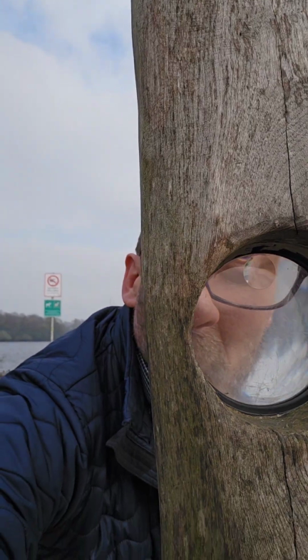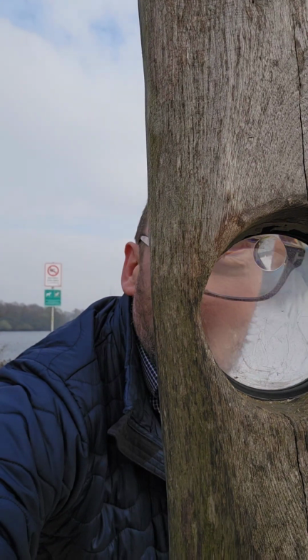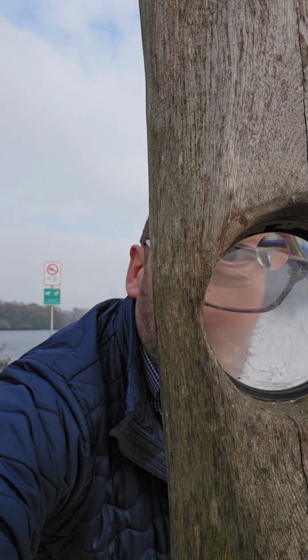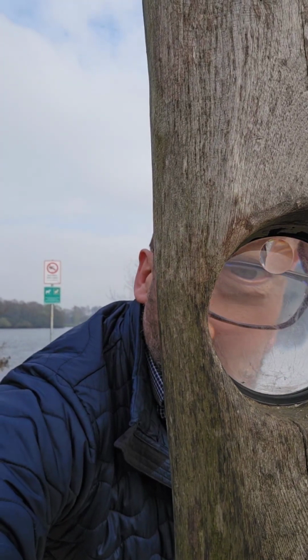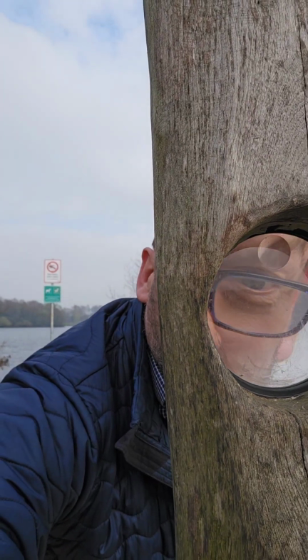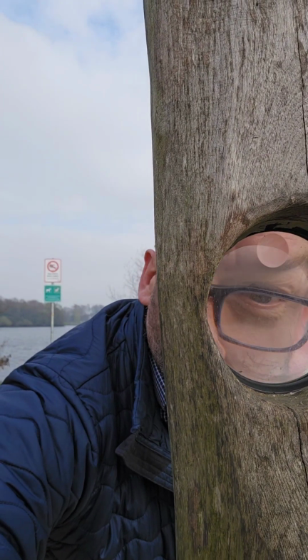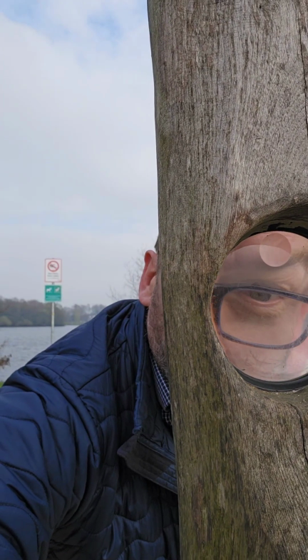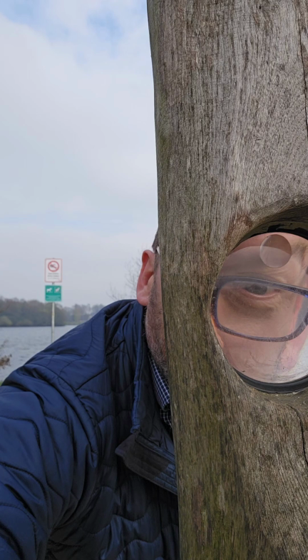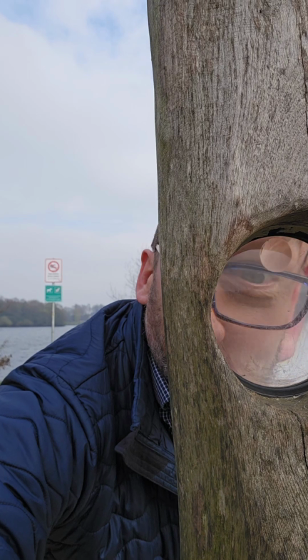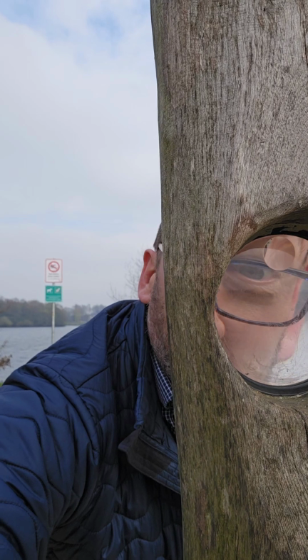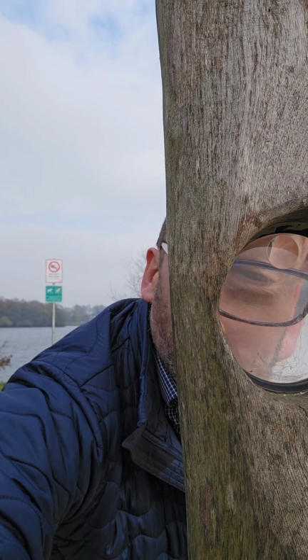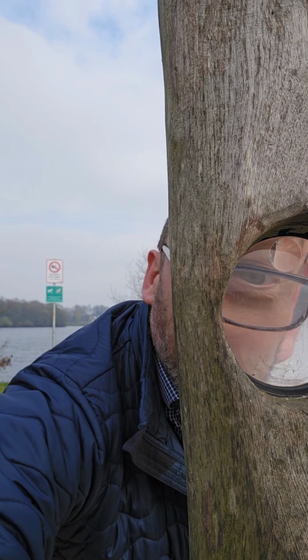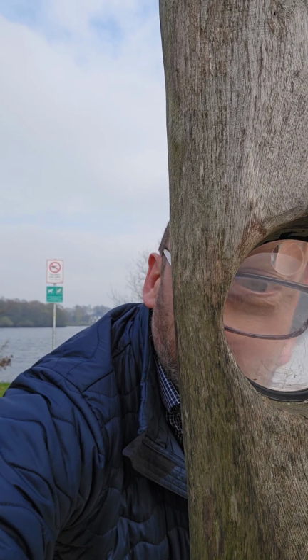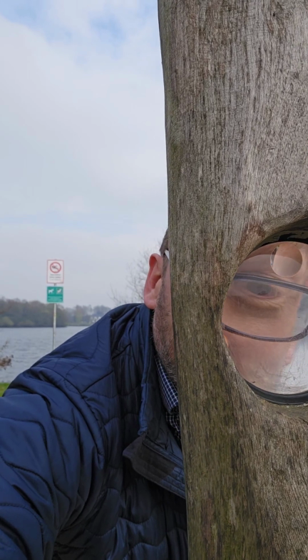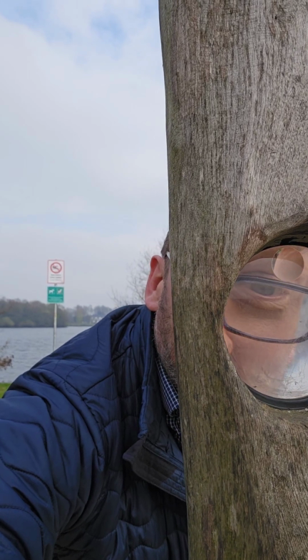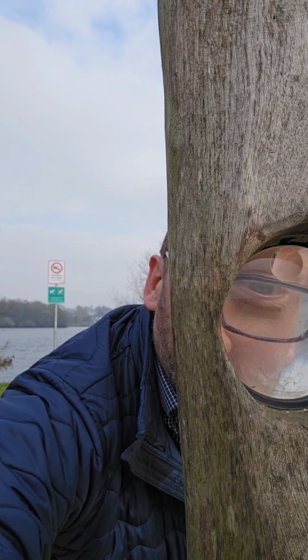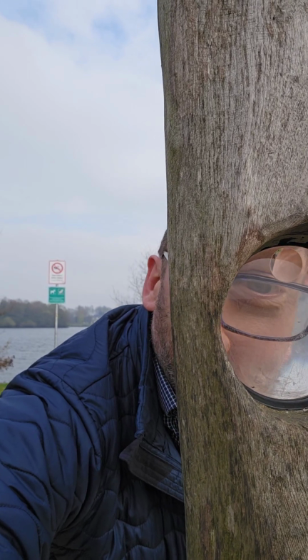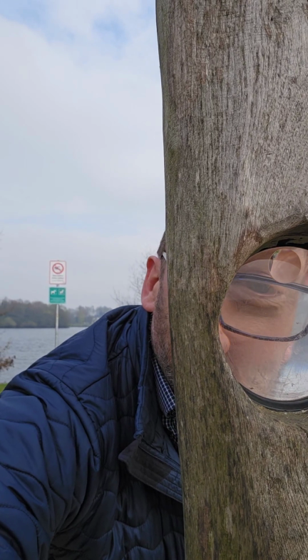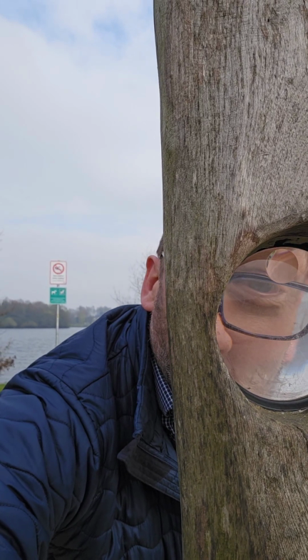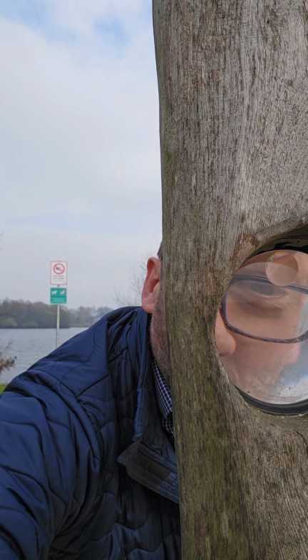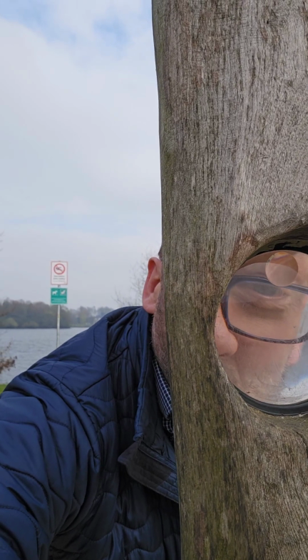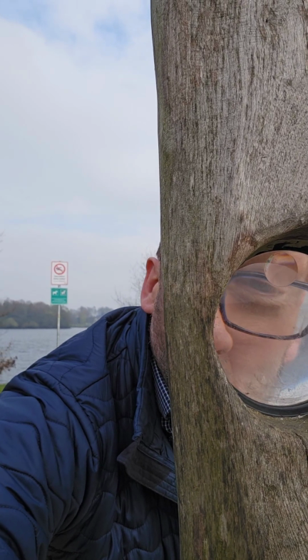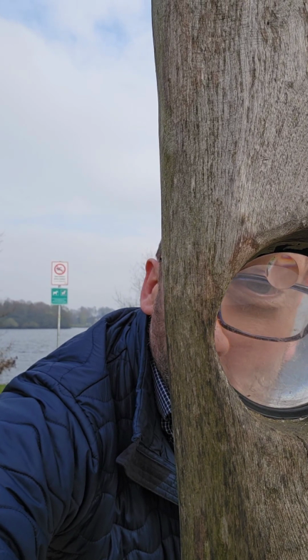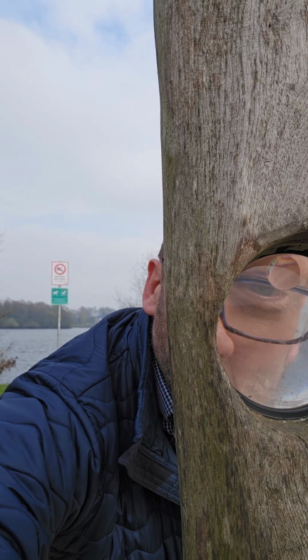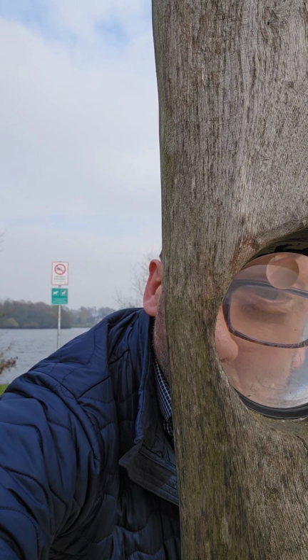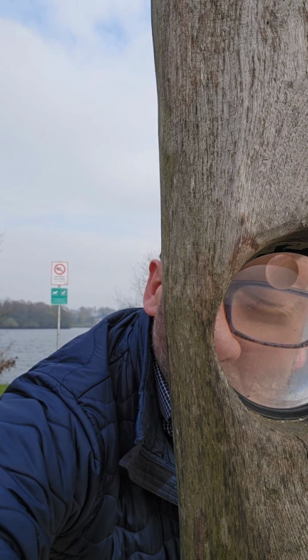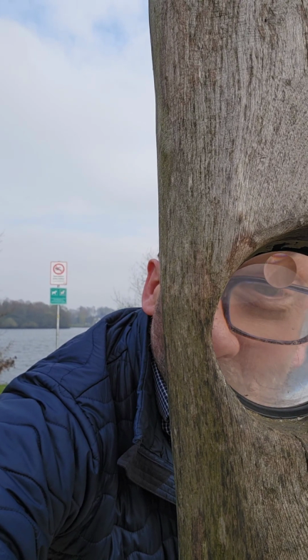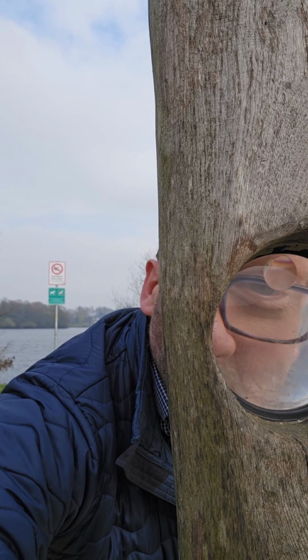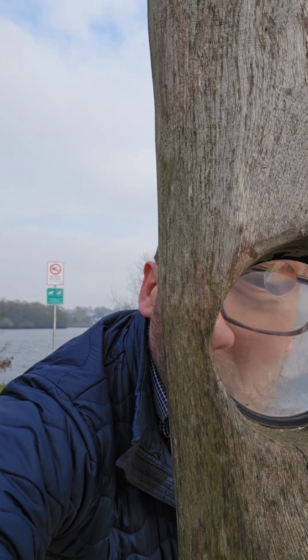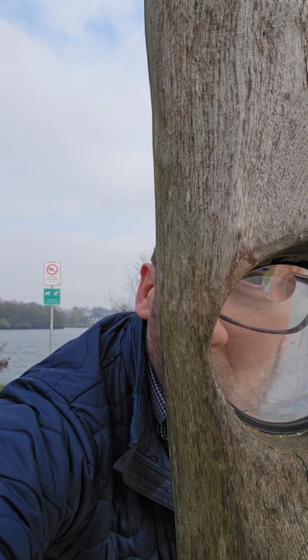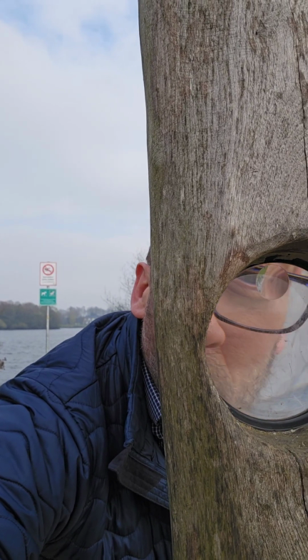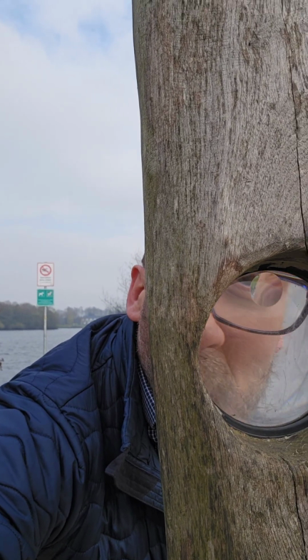Whereas here, because I'm within the focal length, it's actually working as a magnifier. It's a virtual image — it's magnified and it's upright.